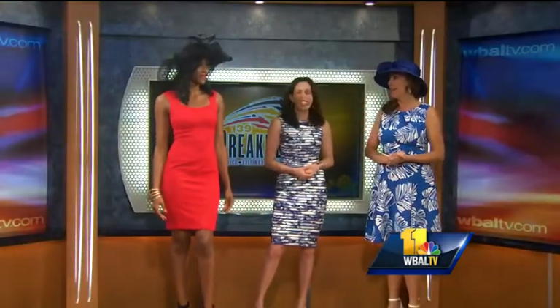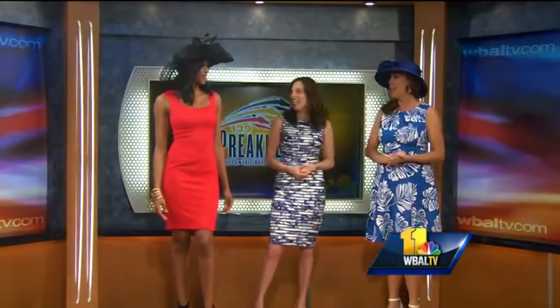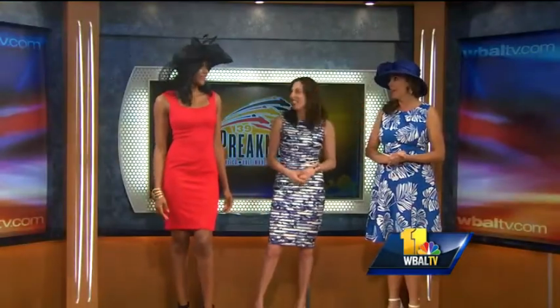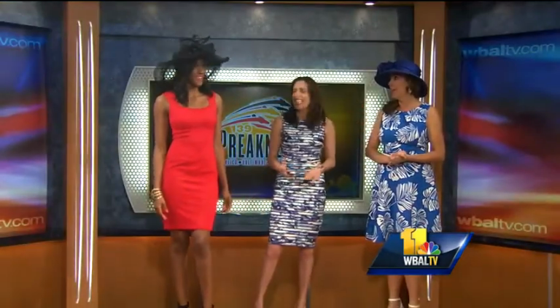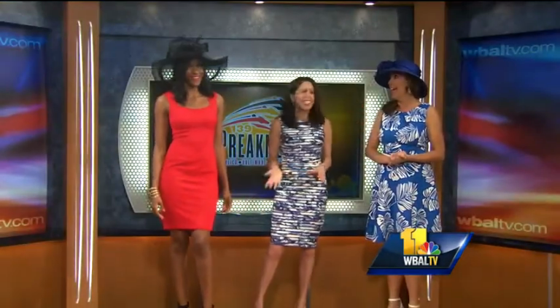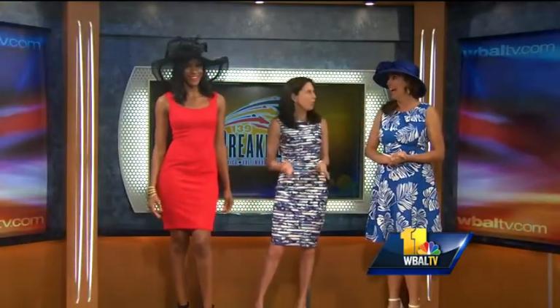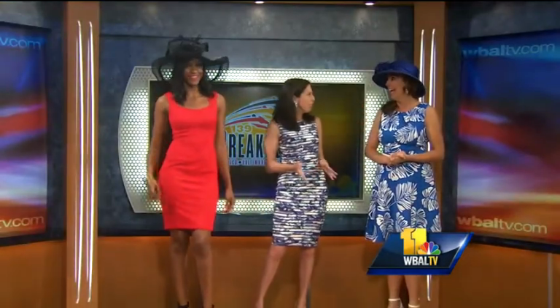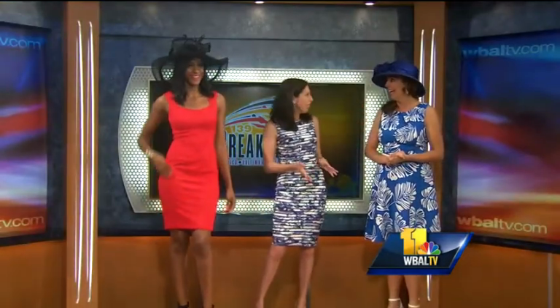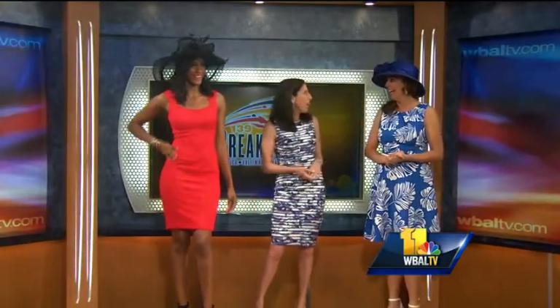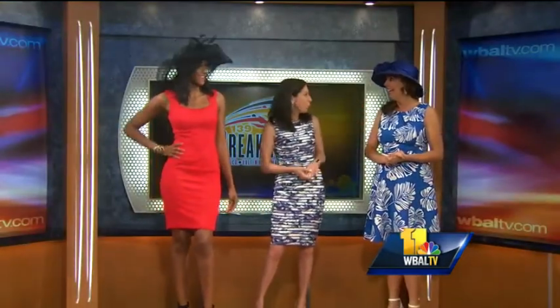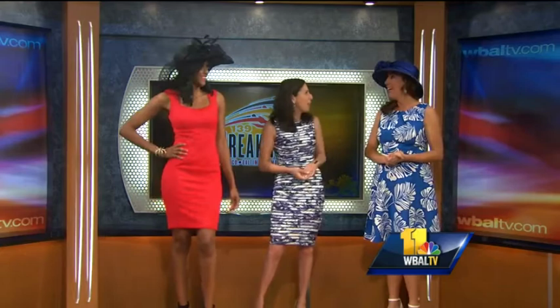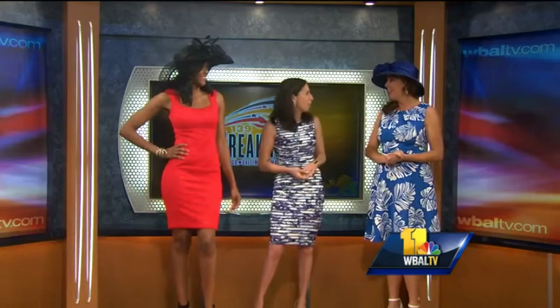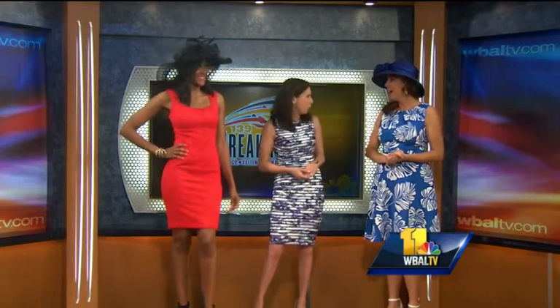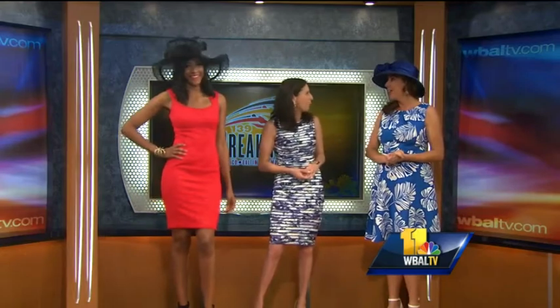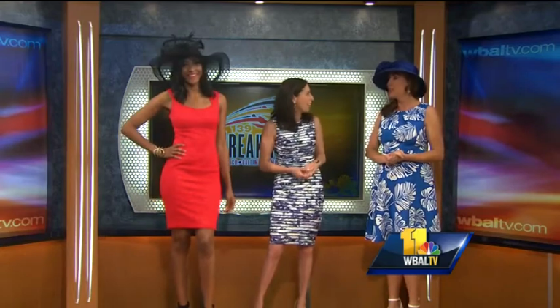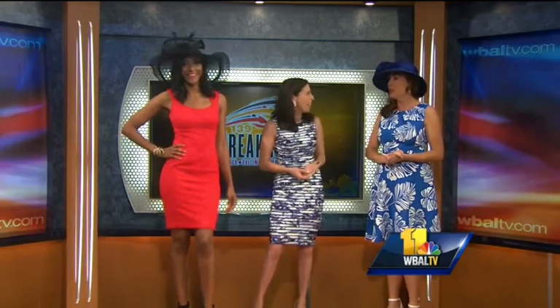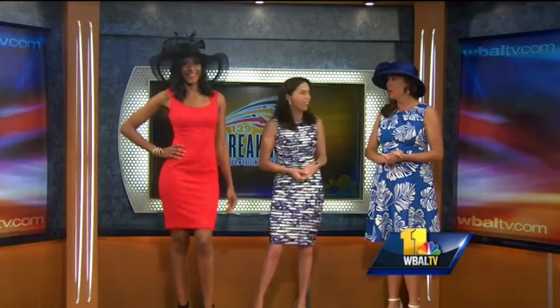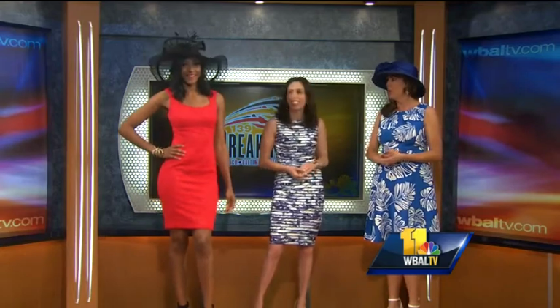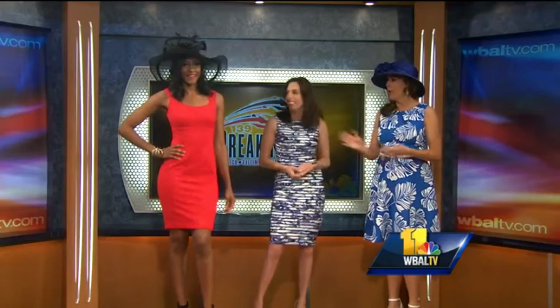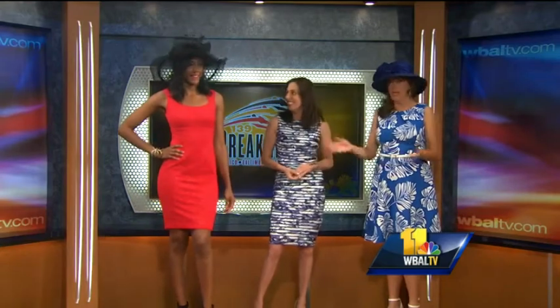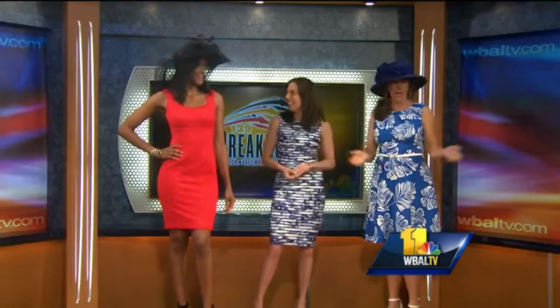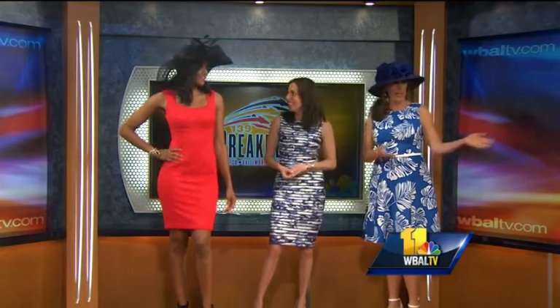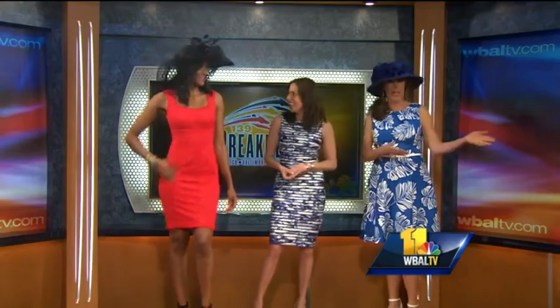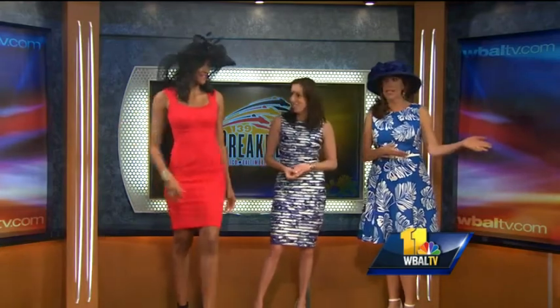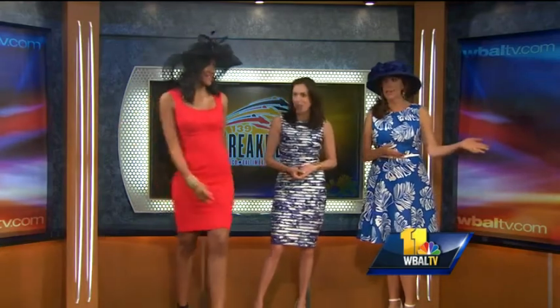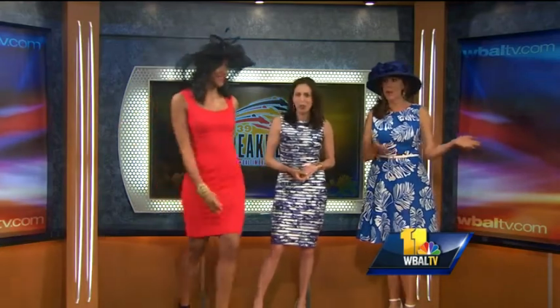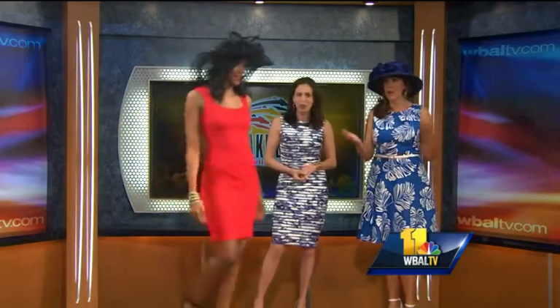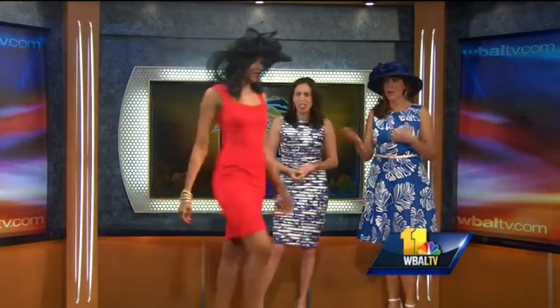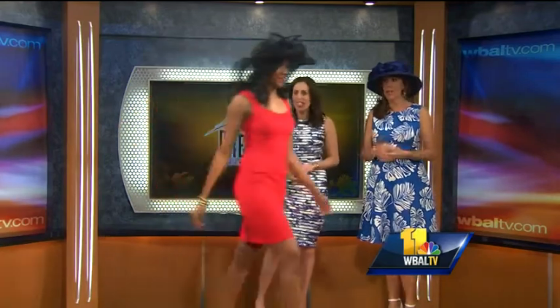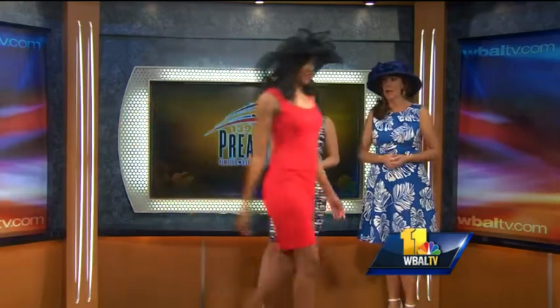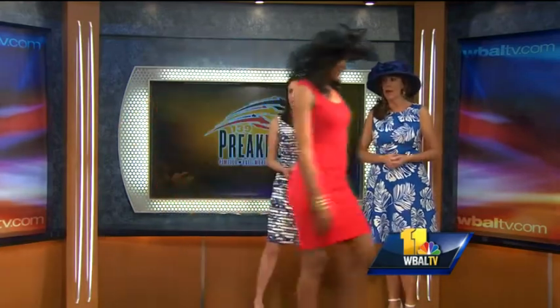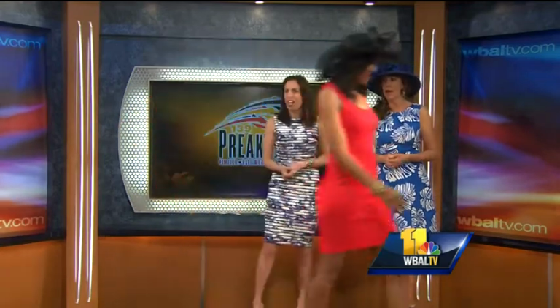Lace is a really hot trend for spring right now. It's so beautiful. We'll bring our next model on.